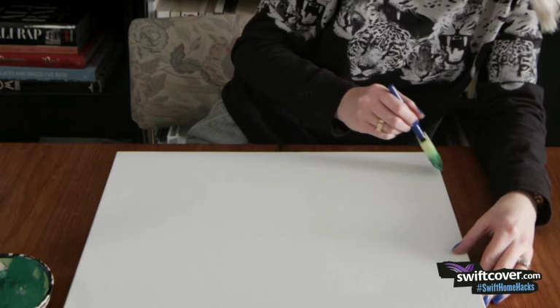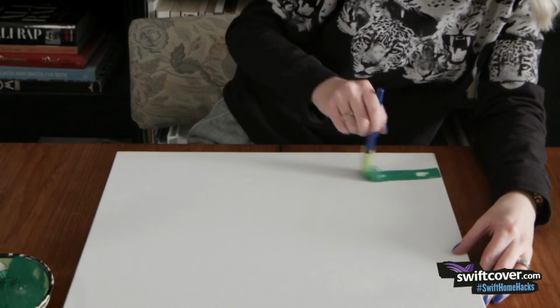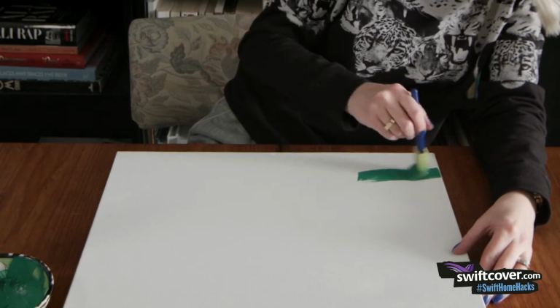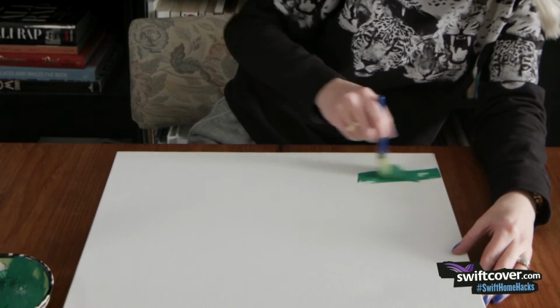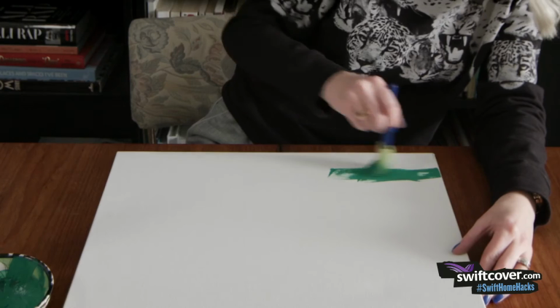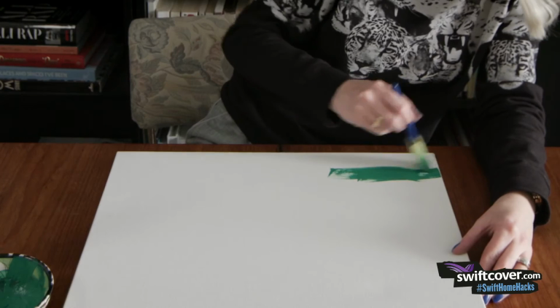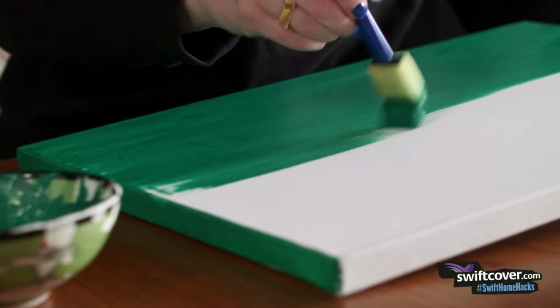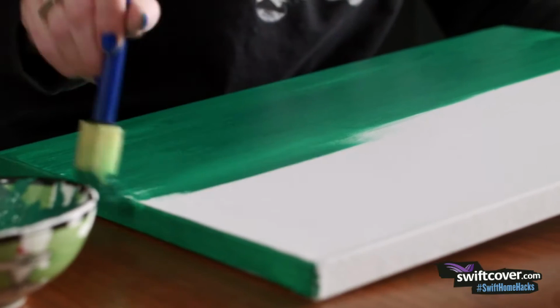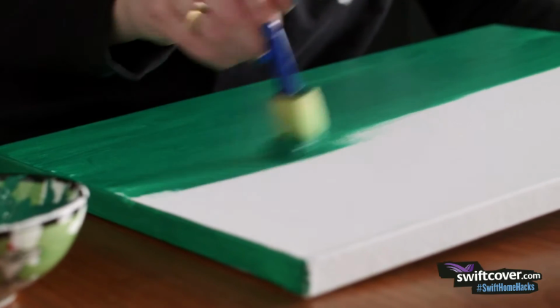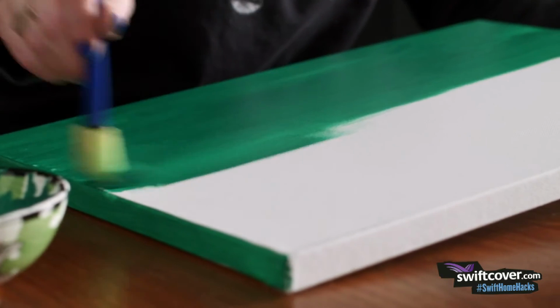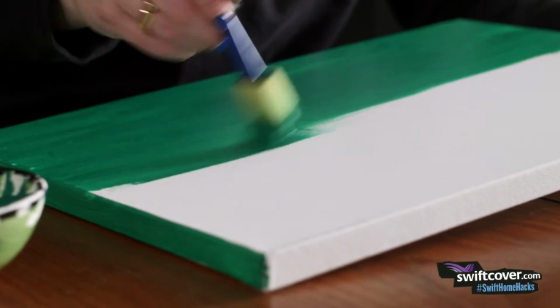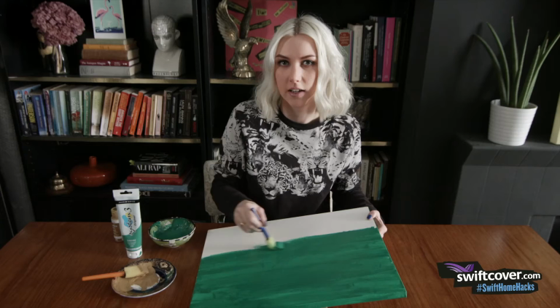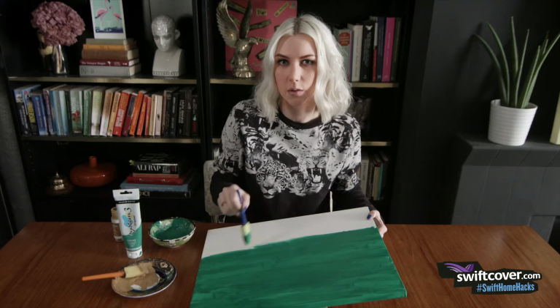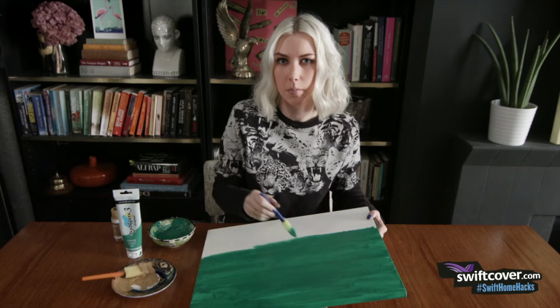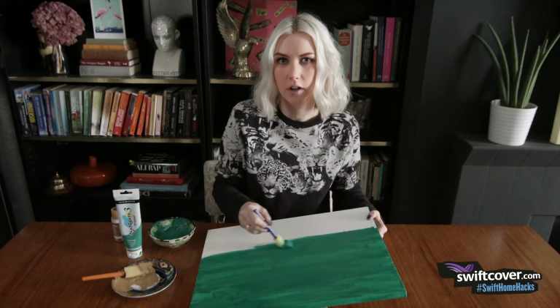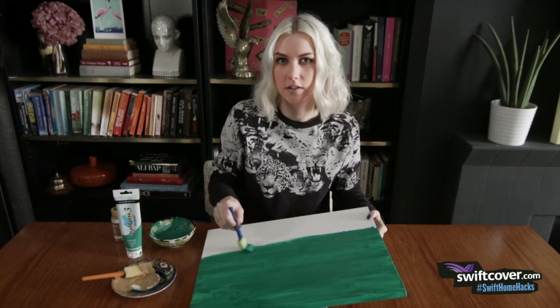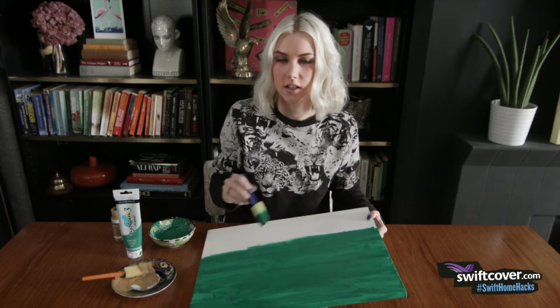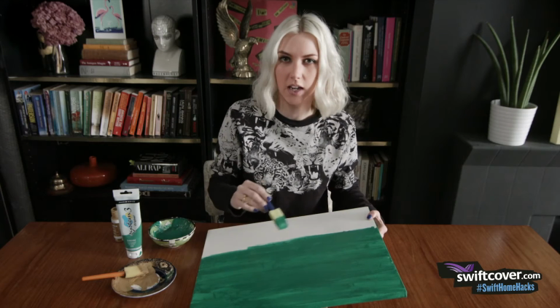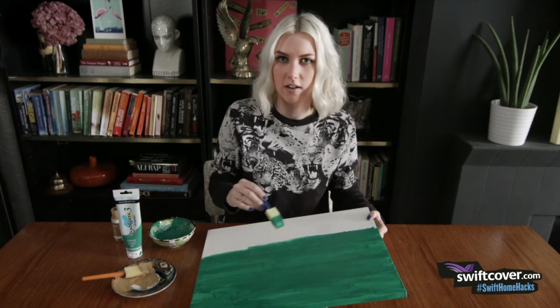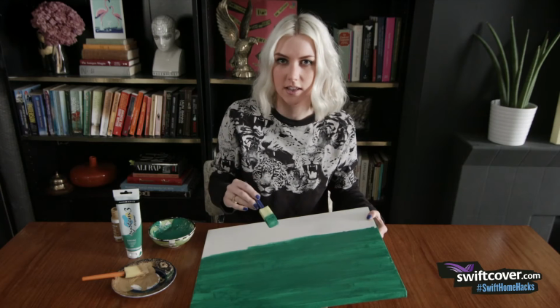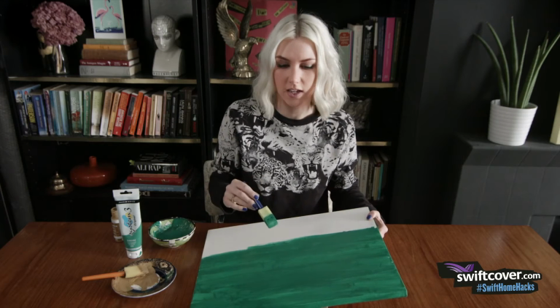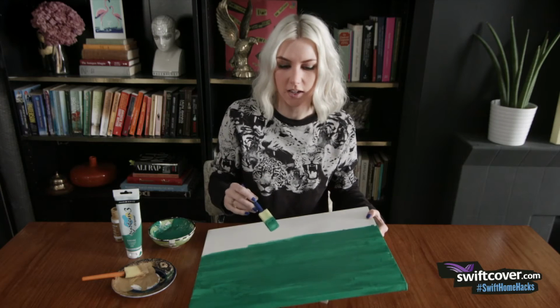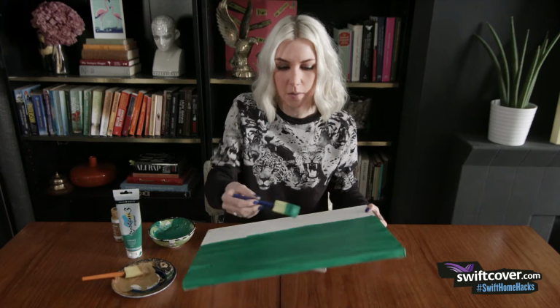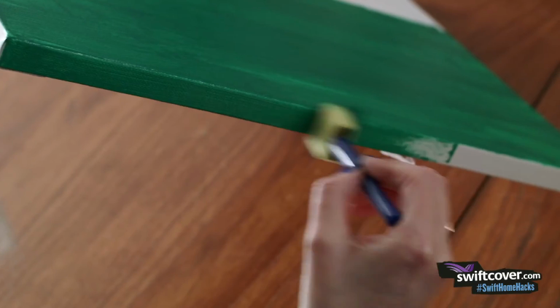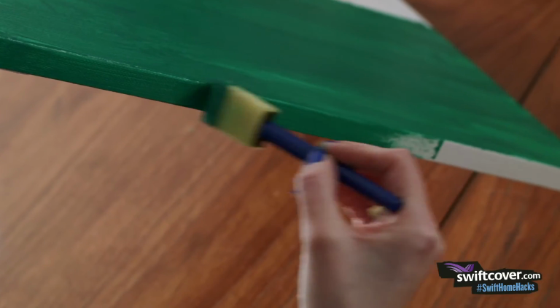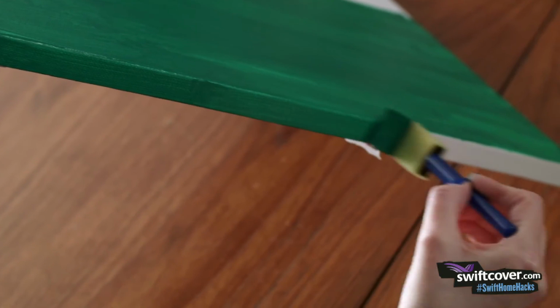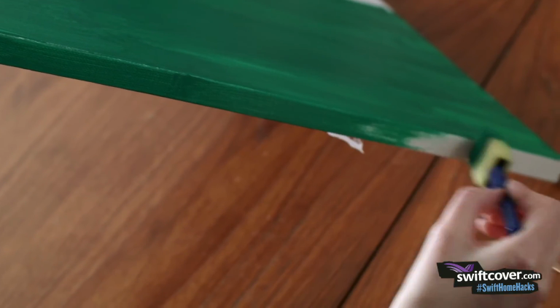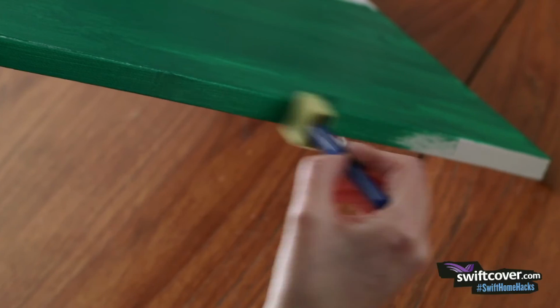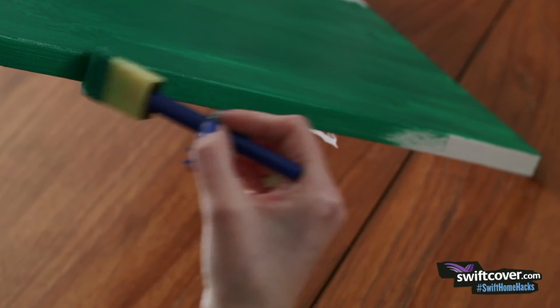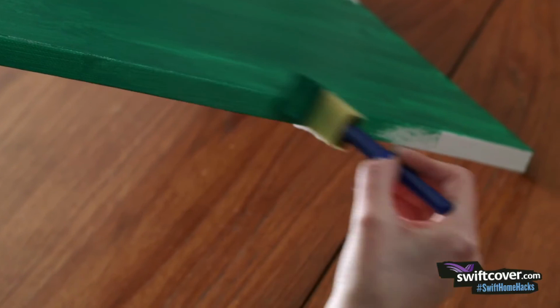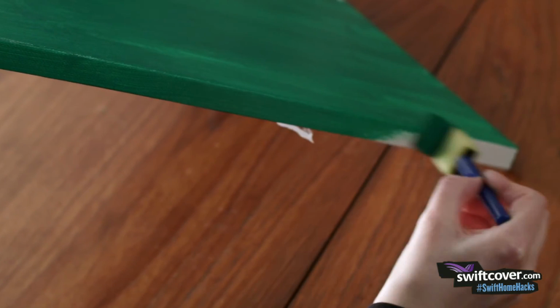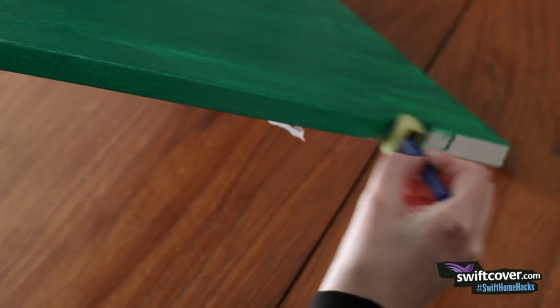Start painting your canvas with your base colour and do a couple of coats so that you get it nice and thick, and make sure that you go round and do the edges as well.